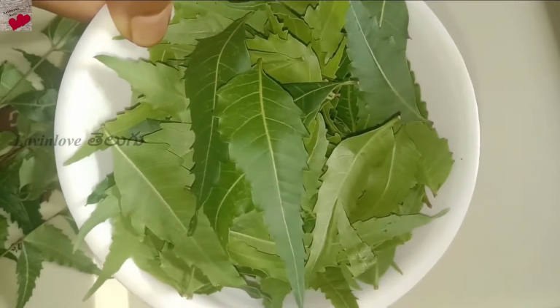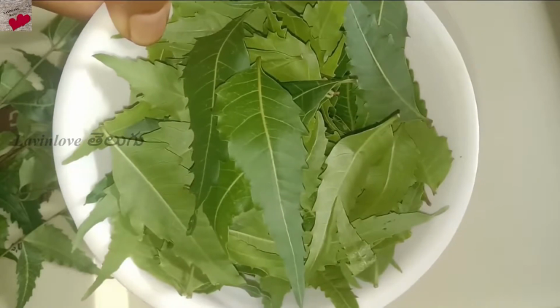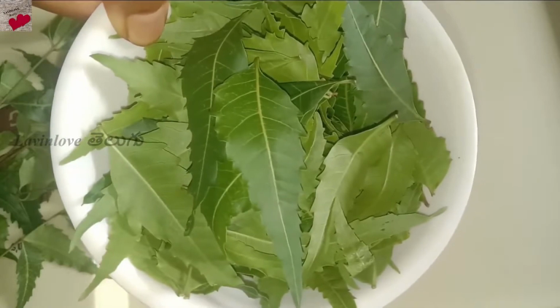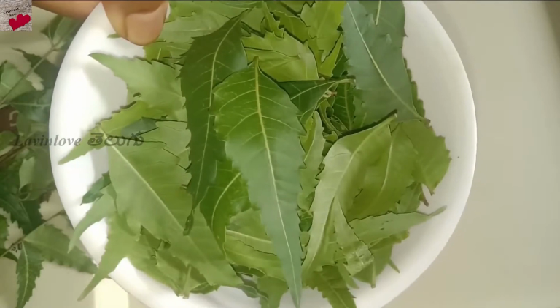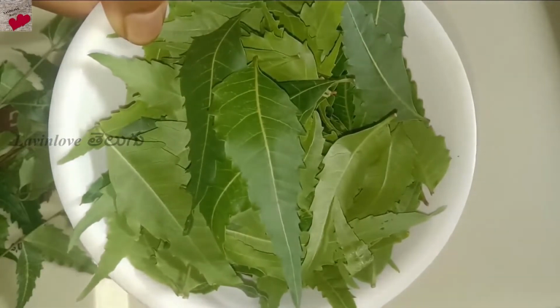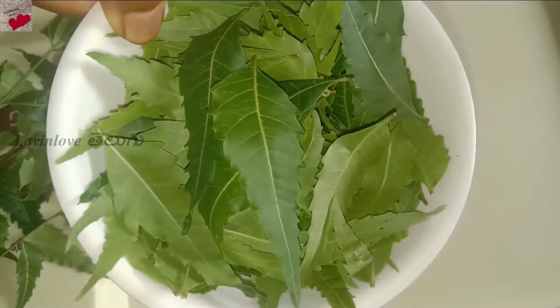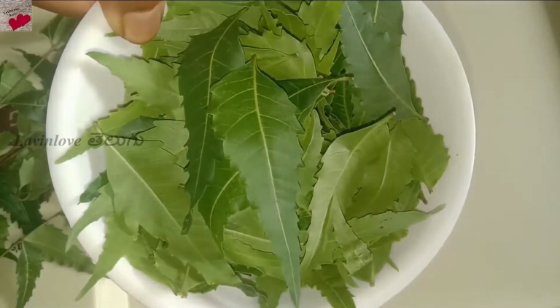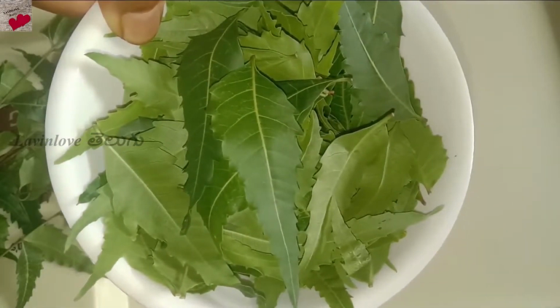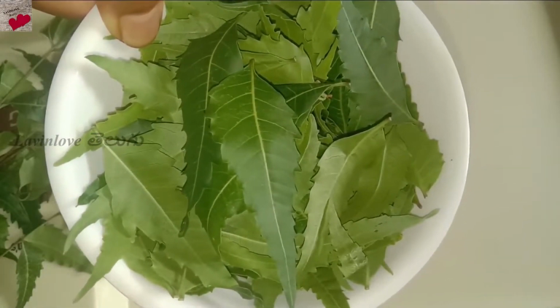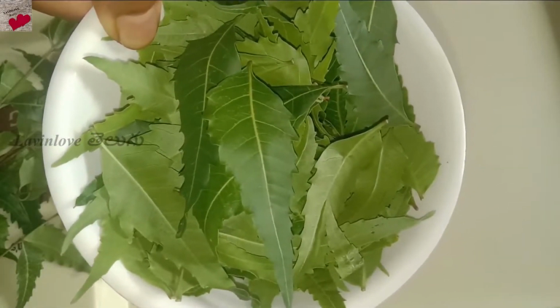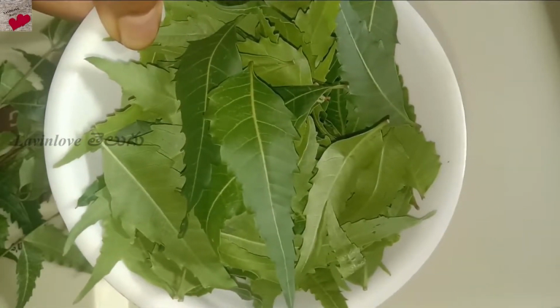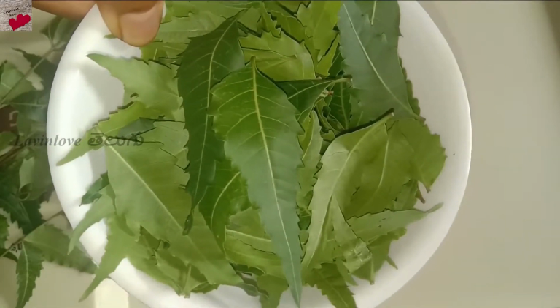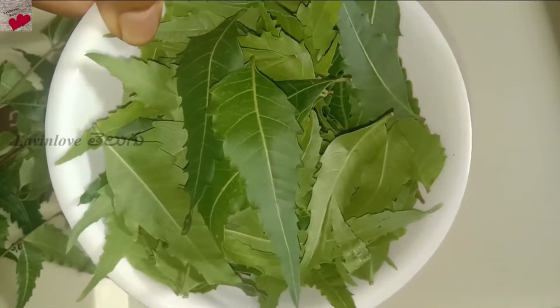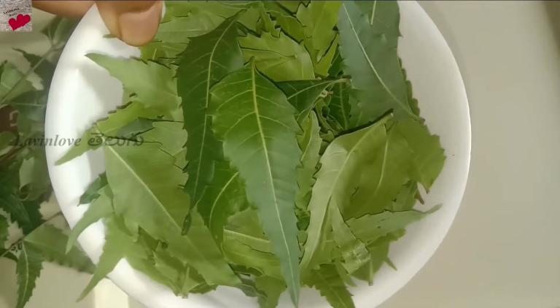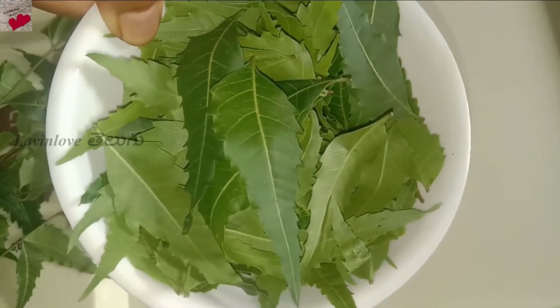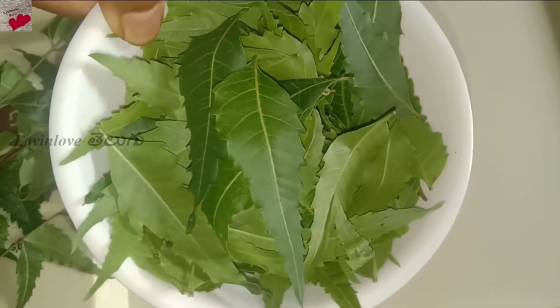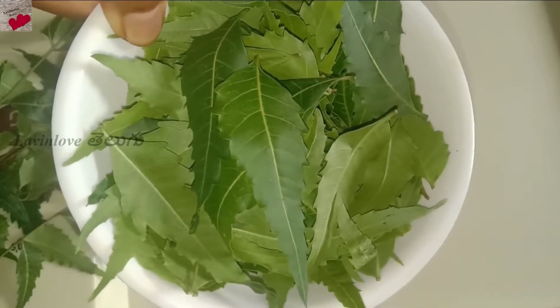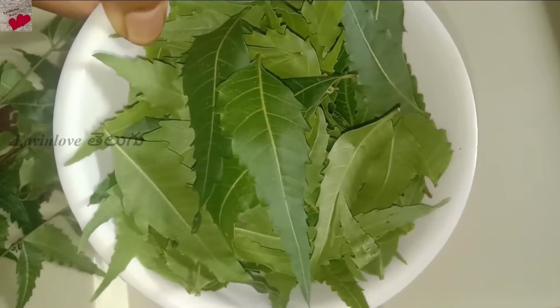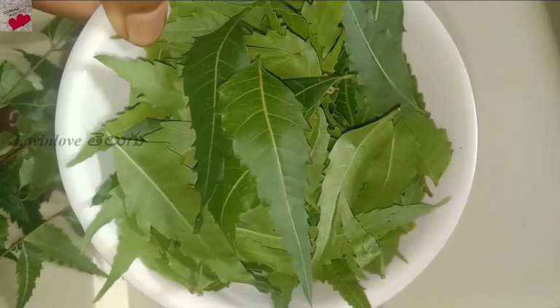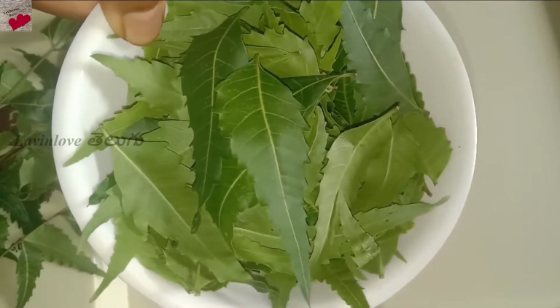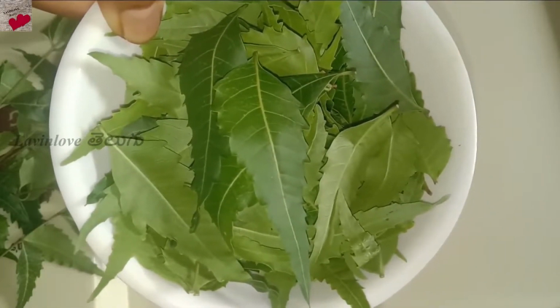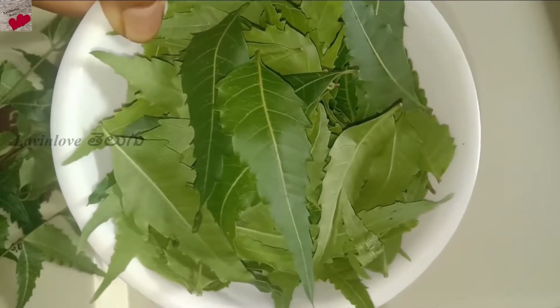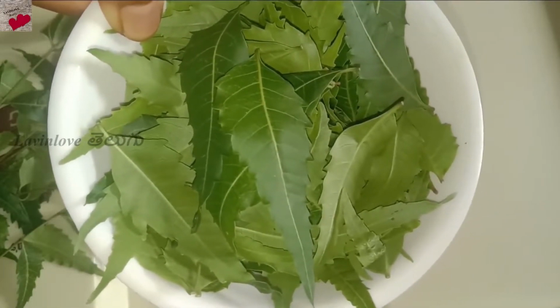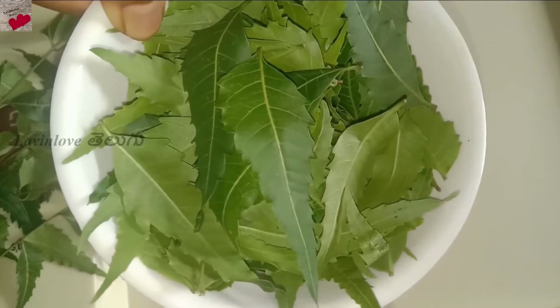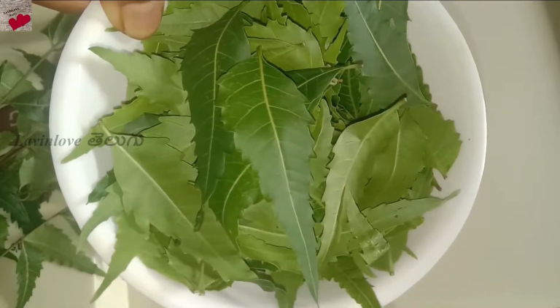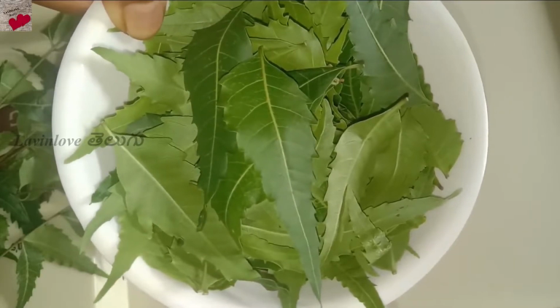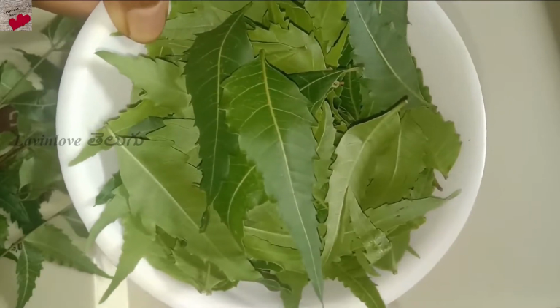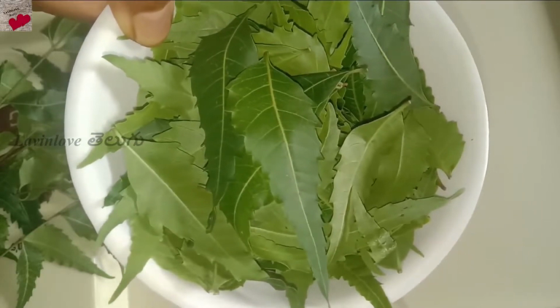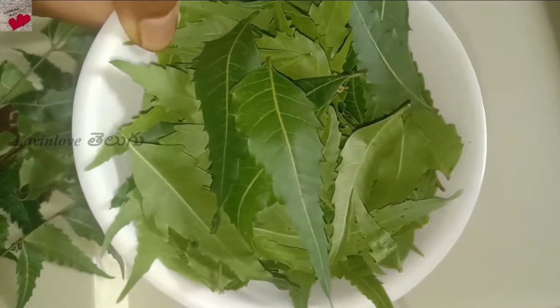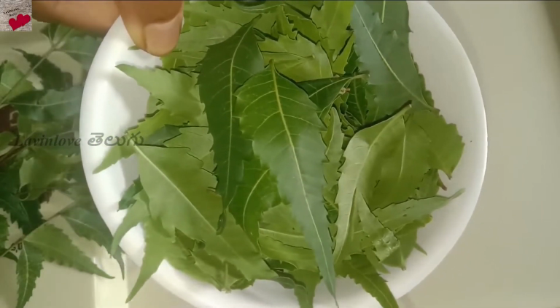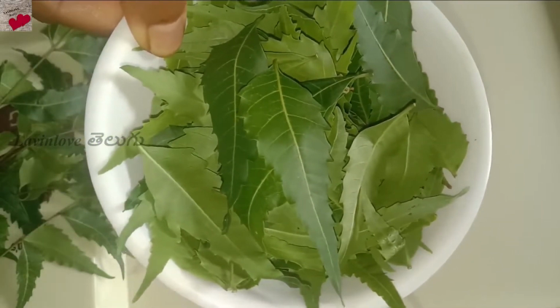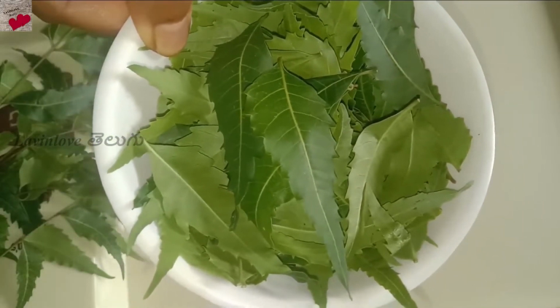Before I use these leaves, I will wash them, because there can be dirt and impurities, so I will wash it first.